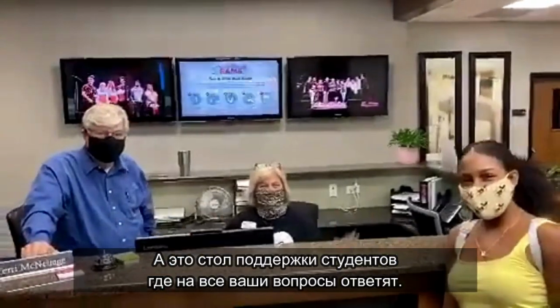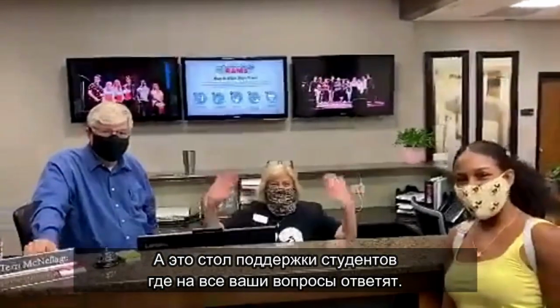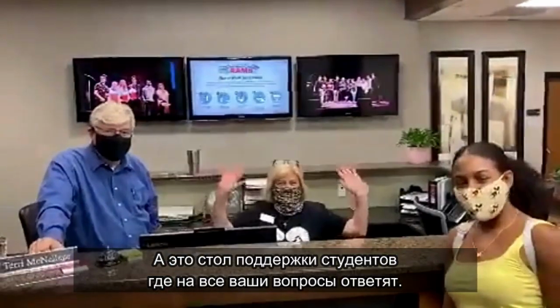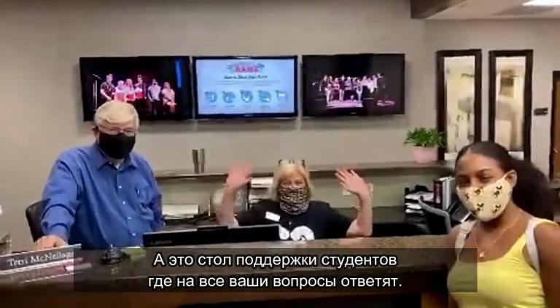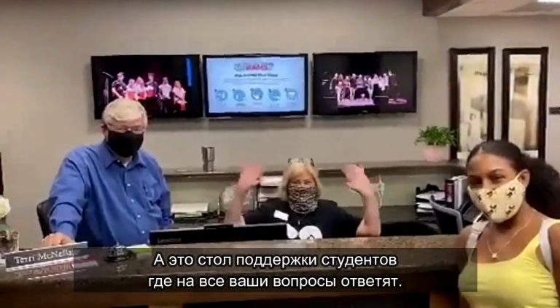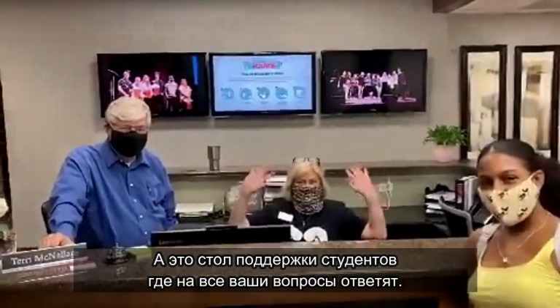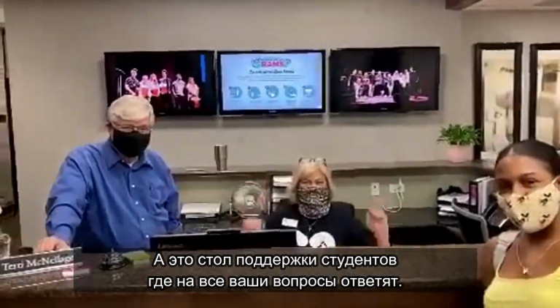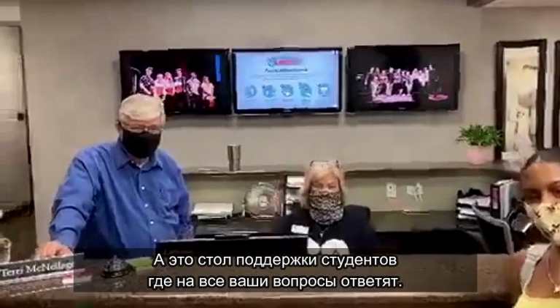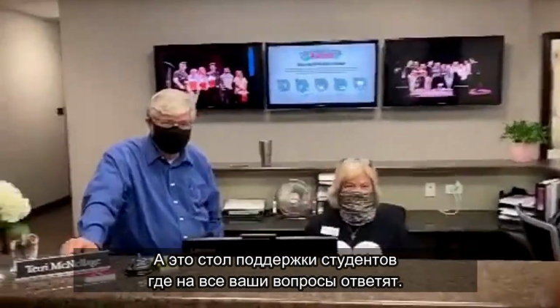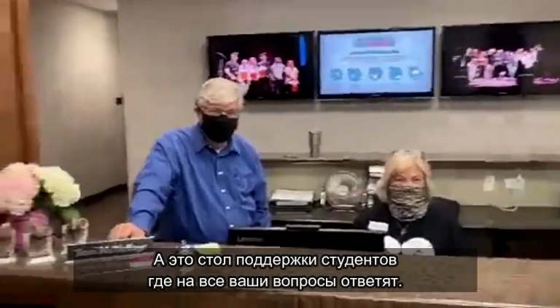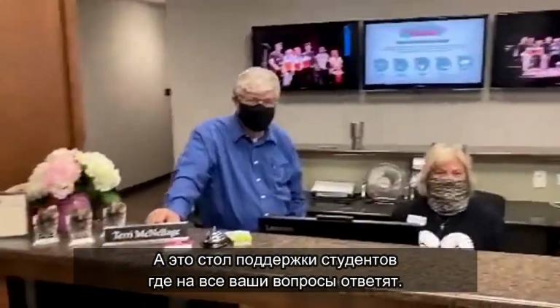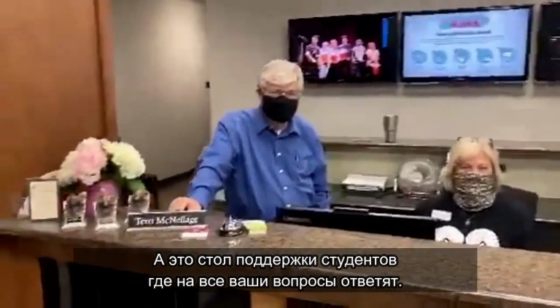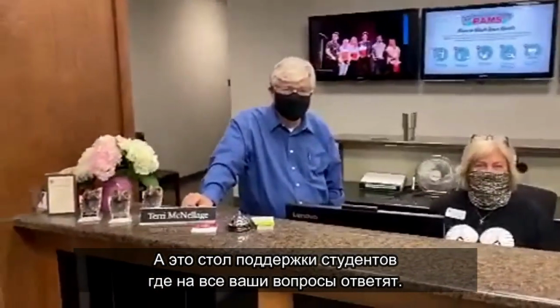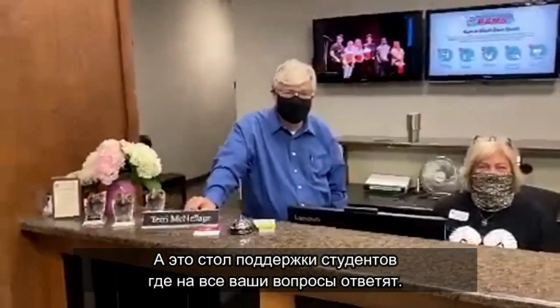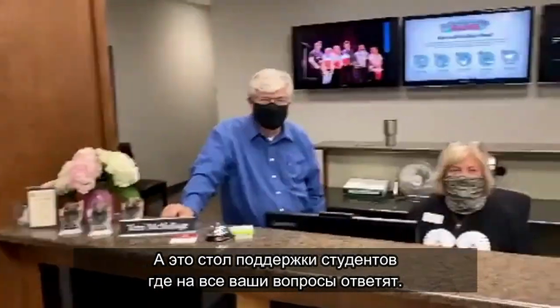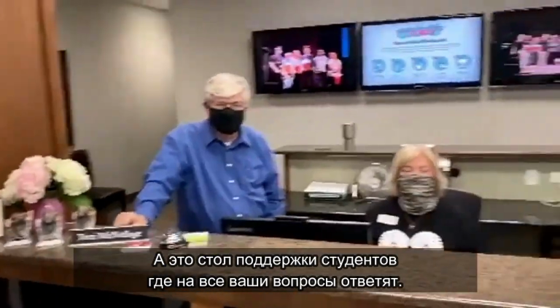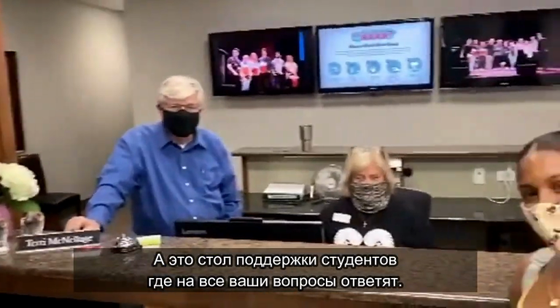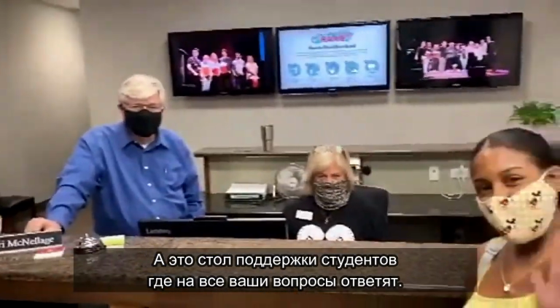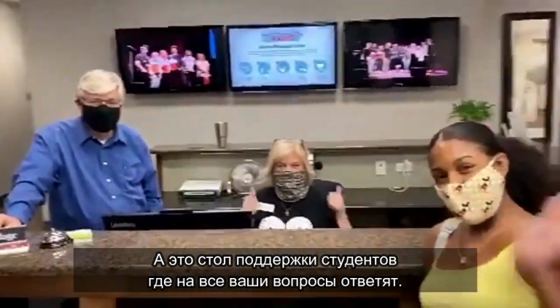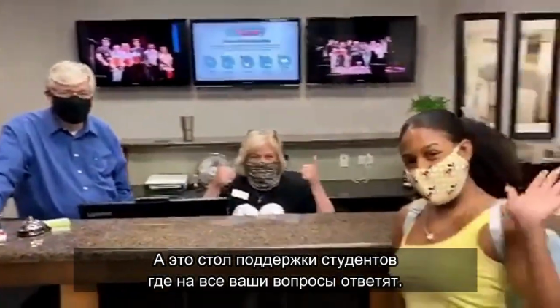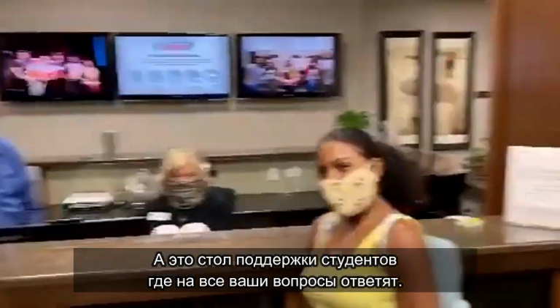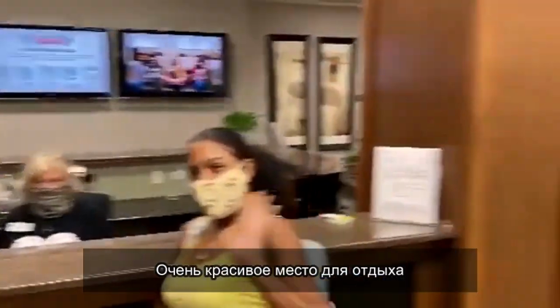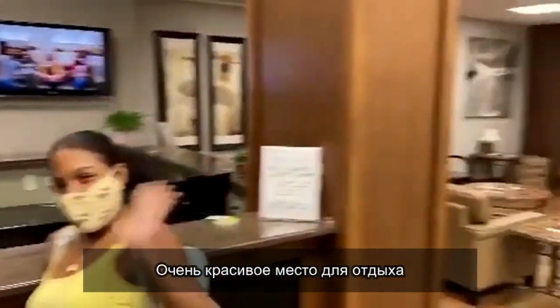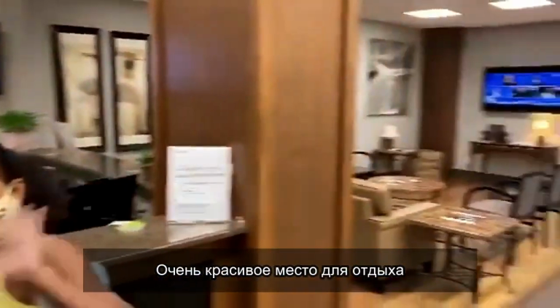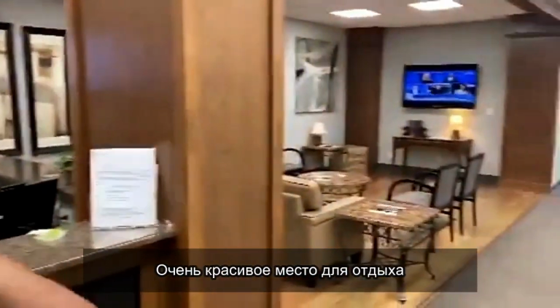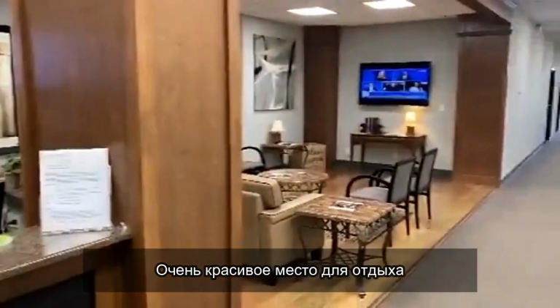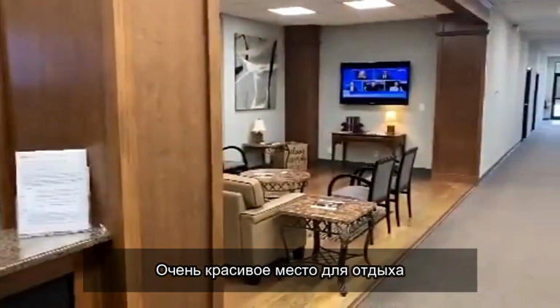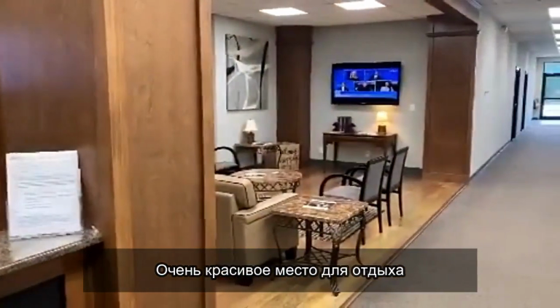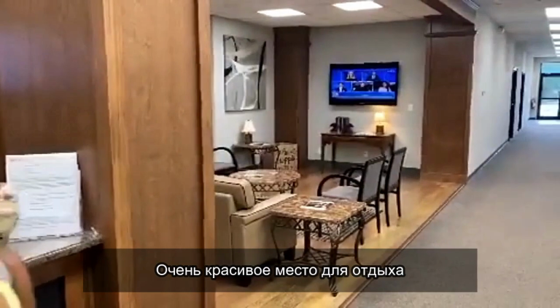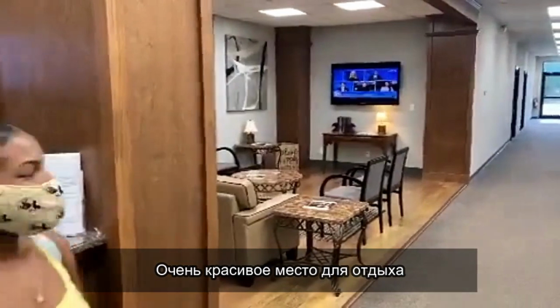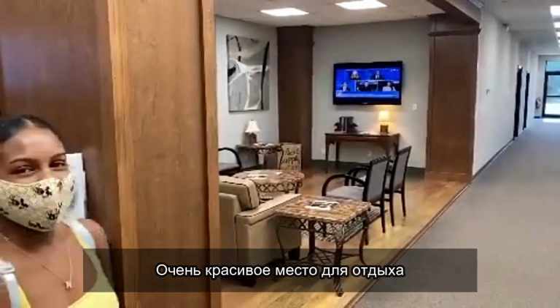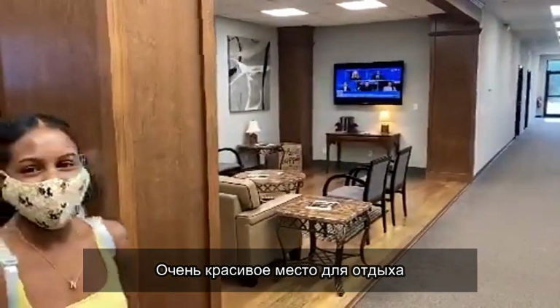And this is the student help desk here. You can get all your questions answered. We have a very pretty lounge.